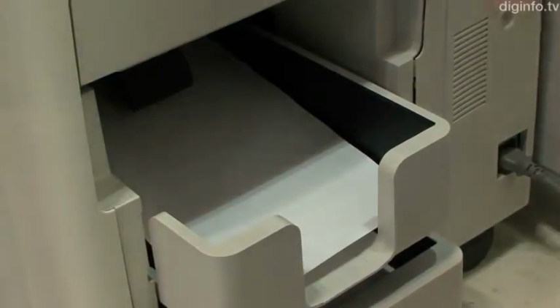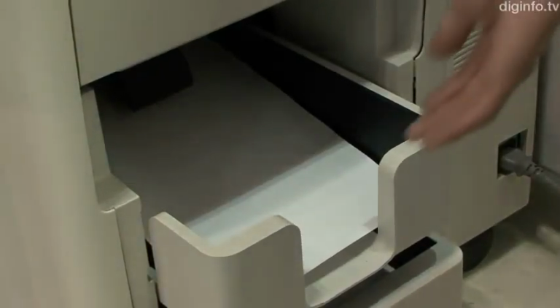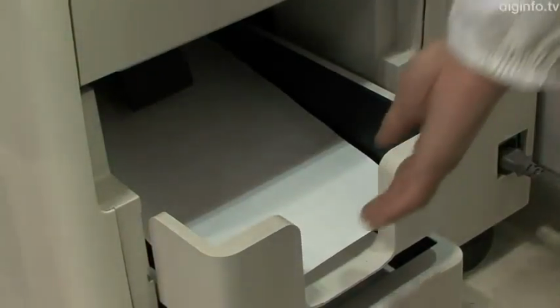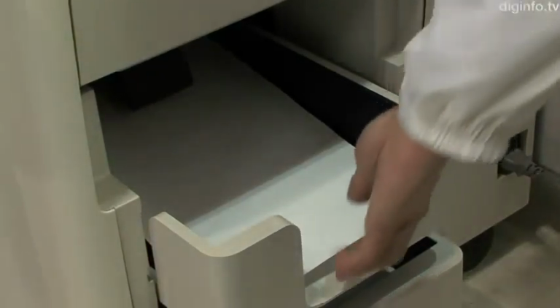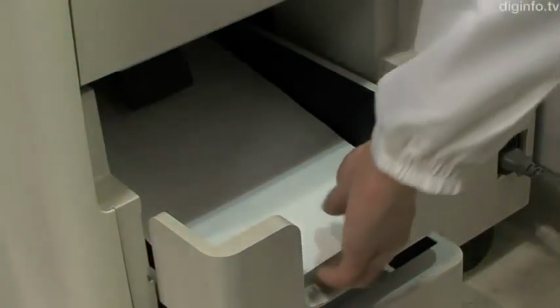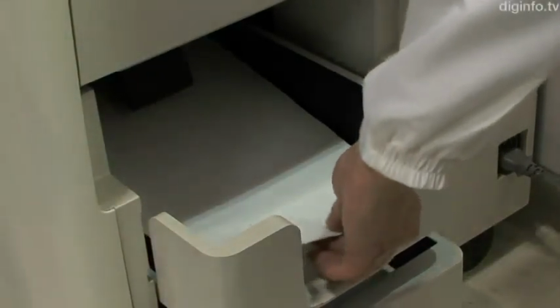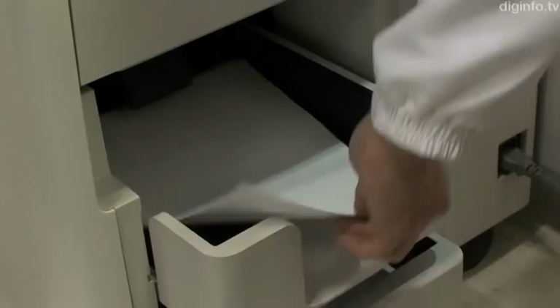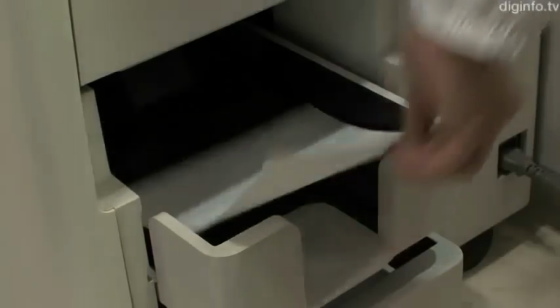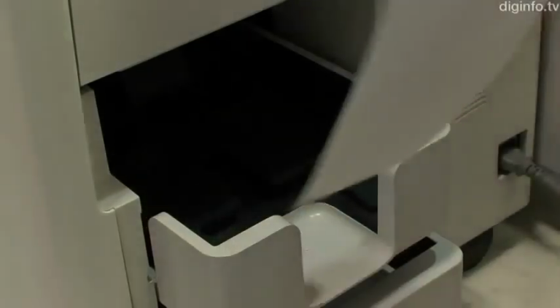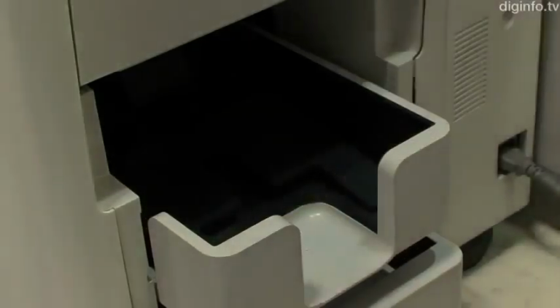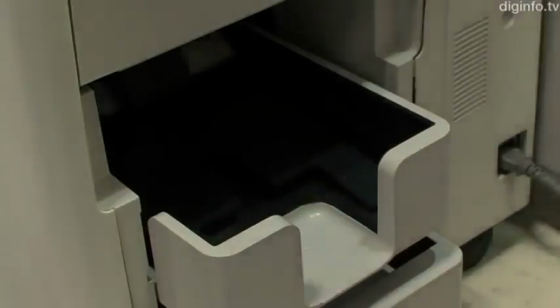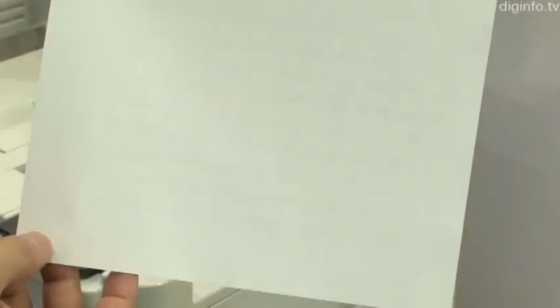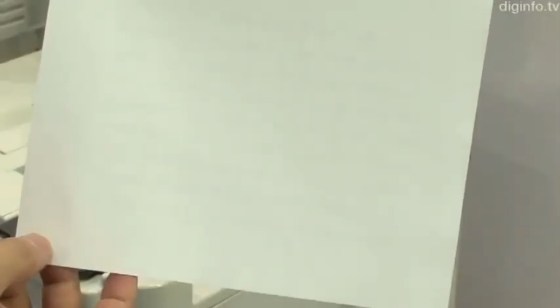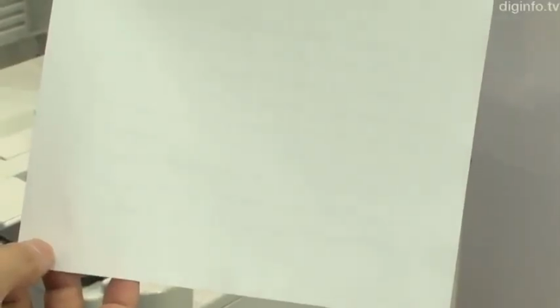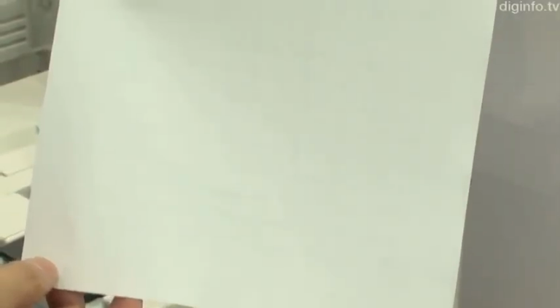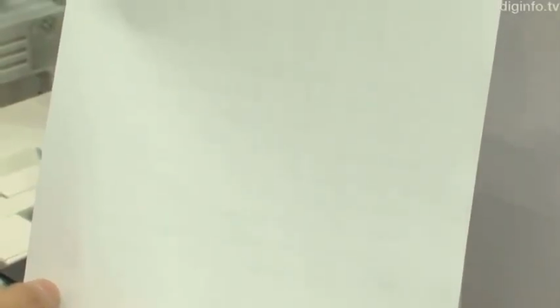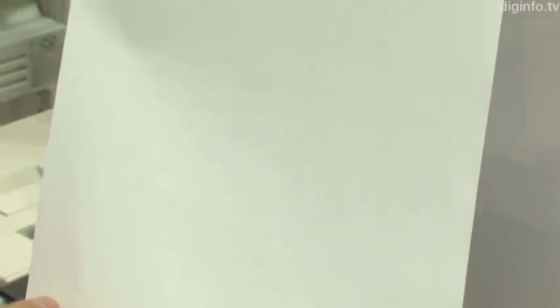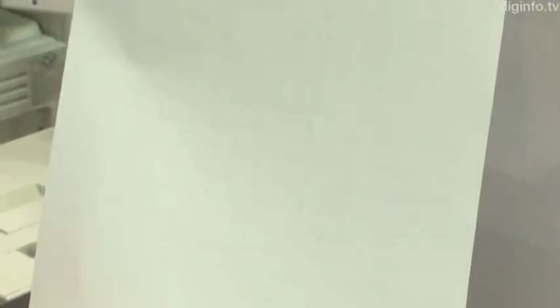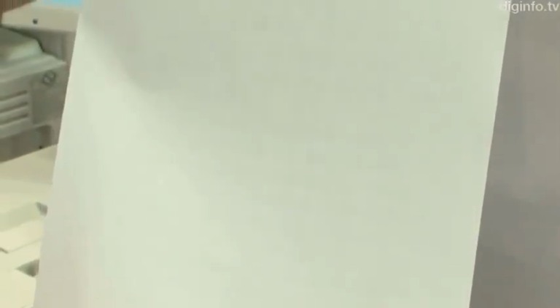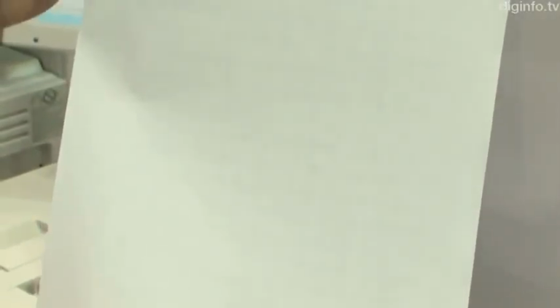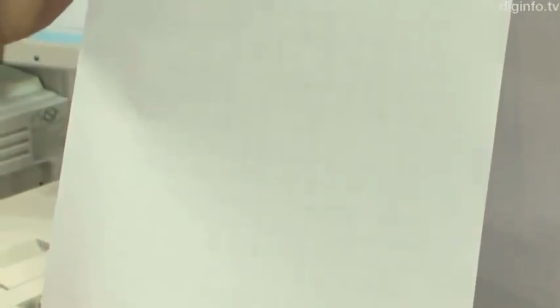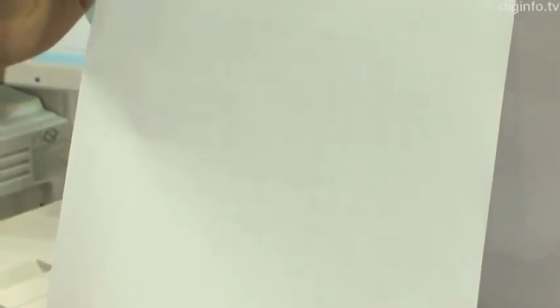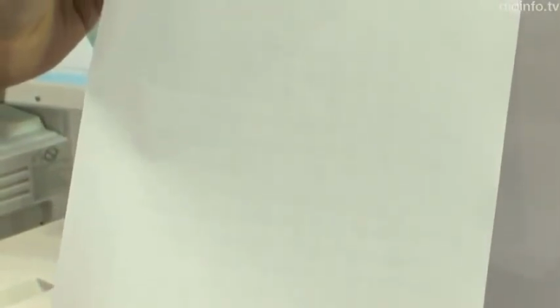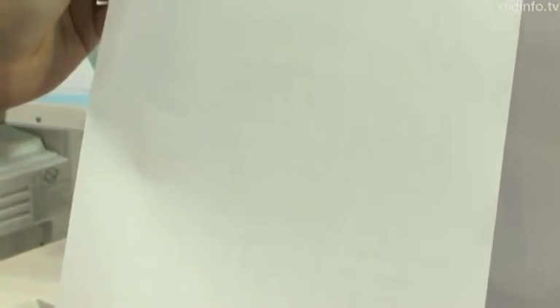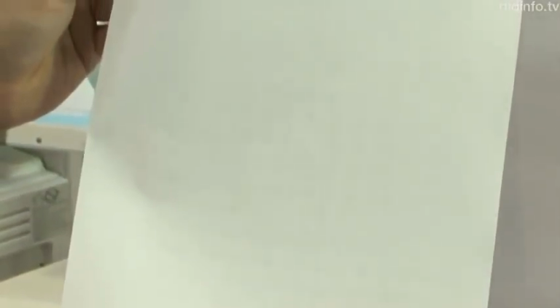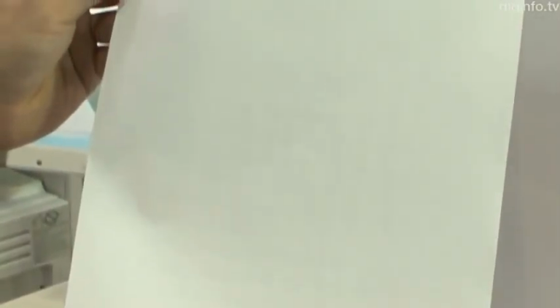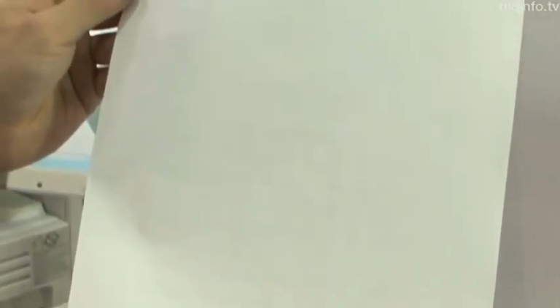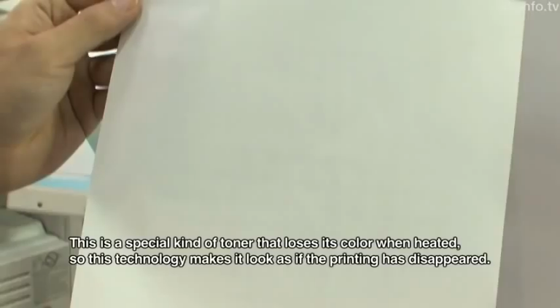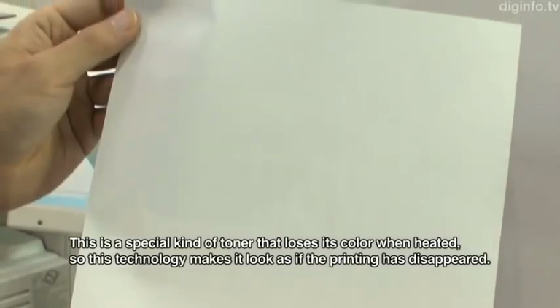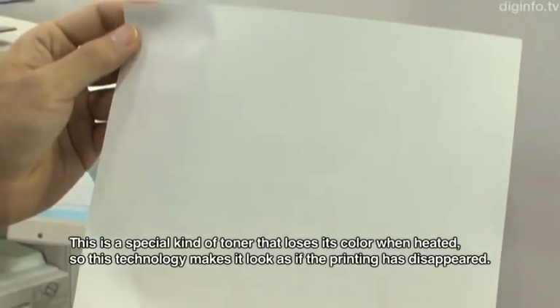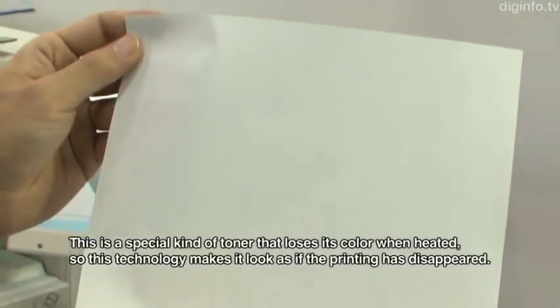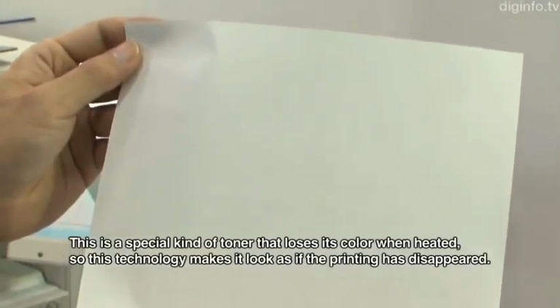This toner can only be used with compatible copiers, but any regular copy paper can be used. The toner itself is a special toner.